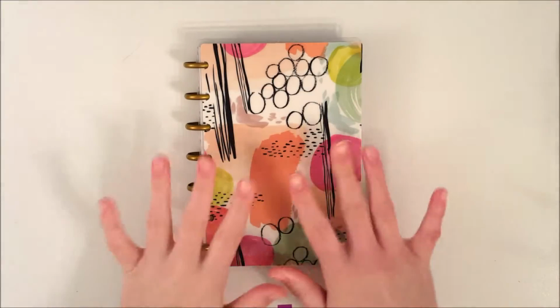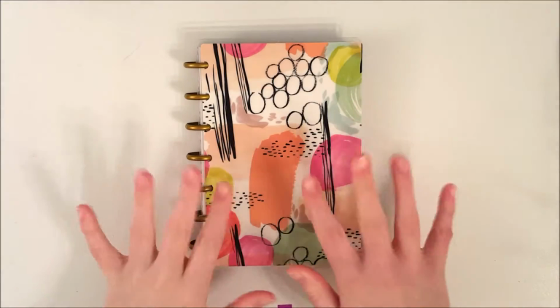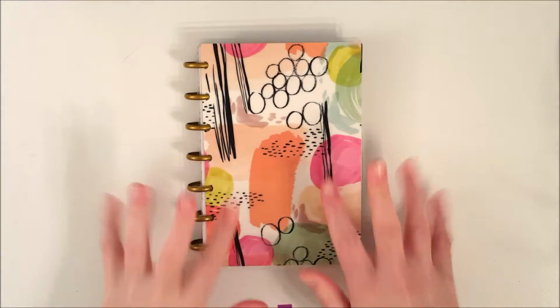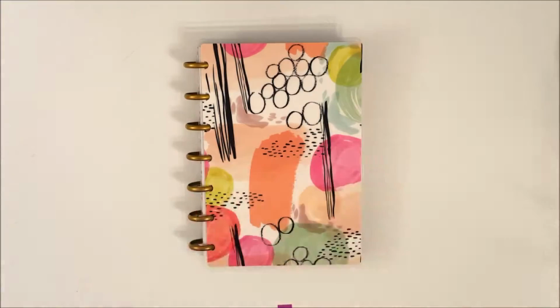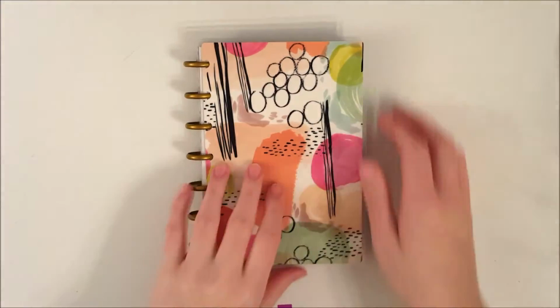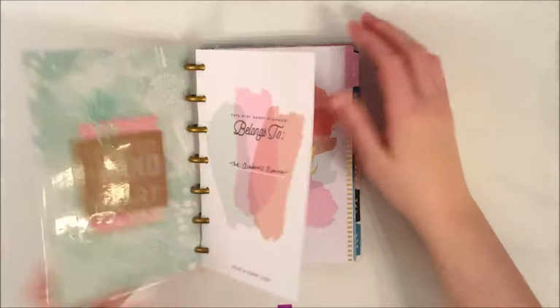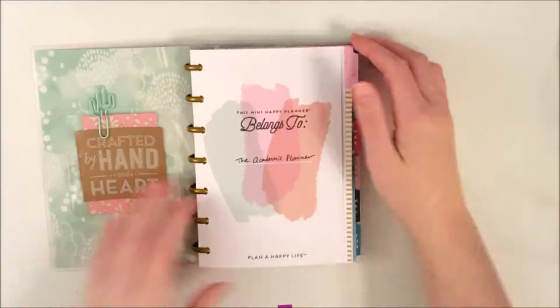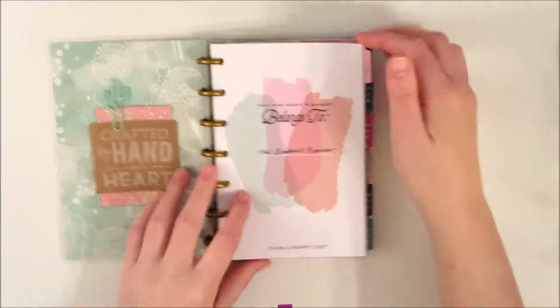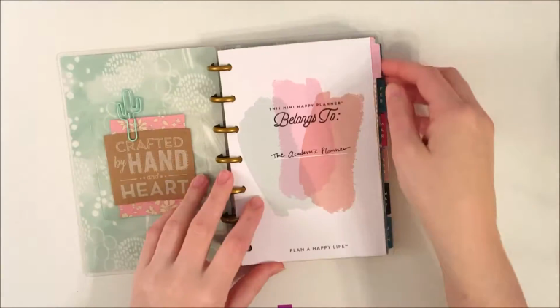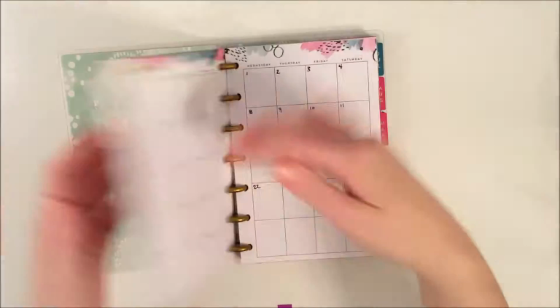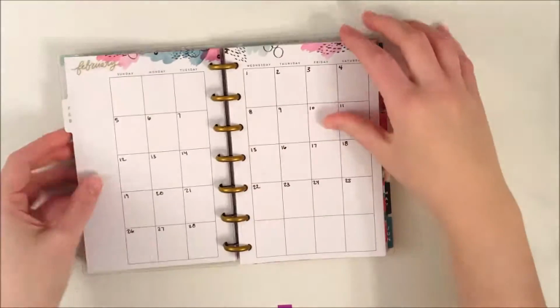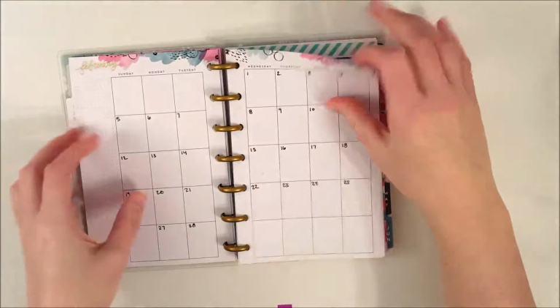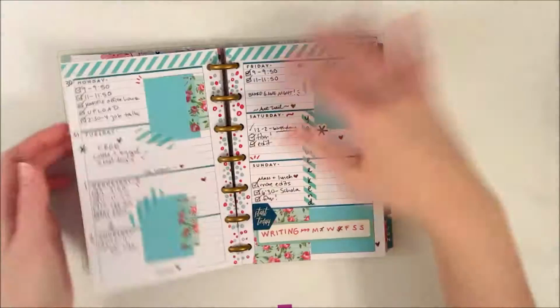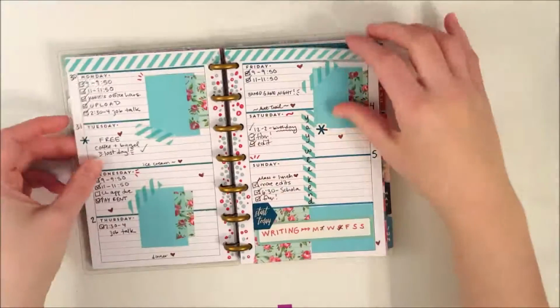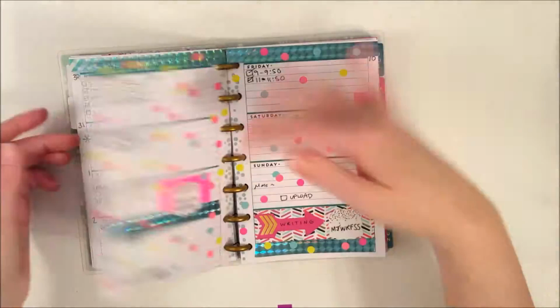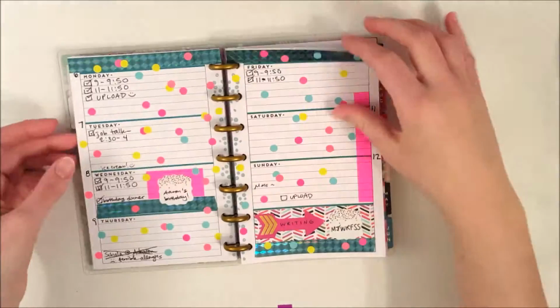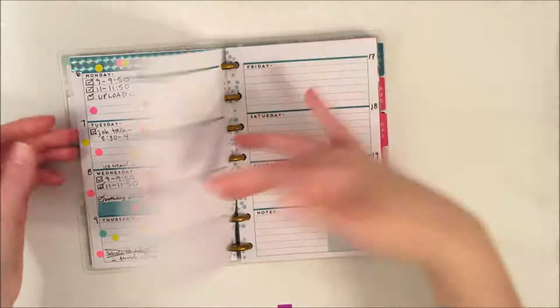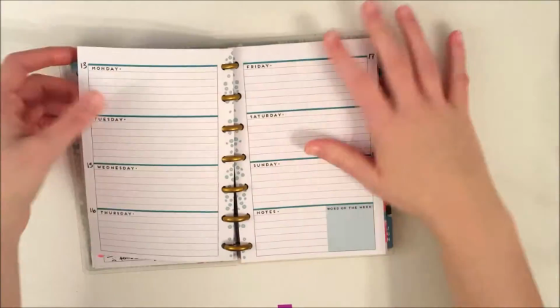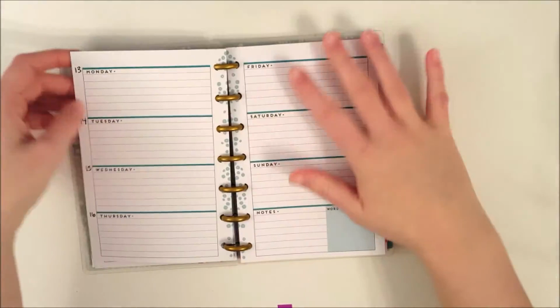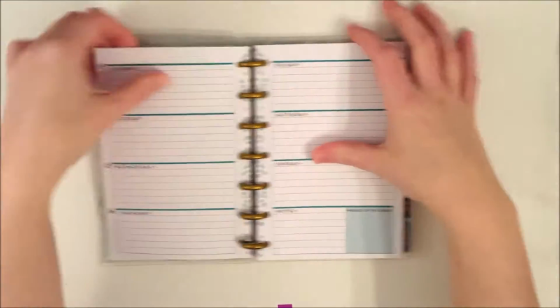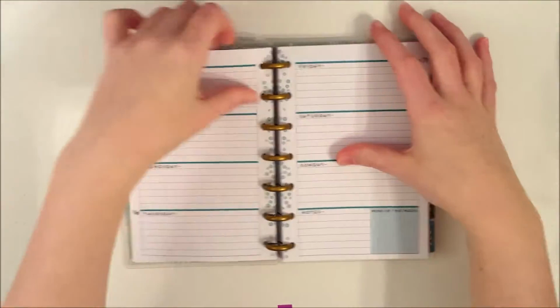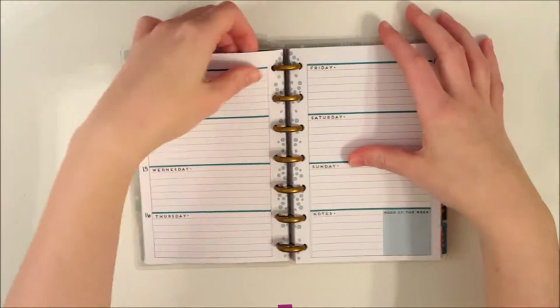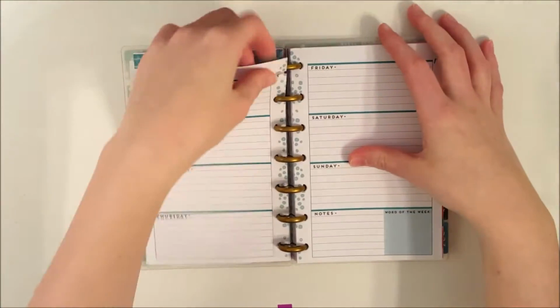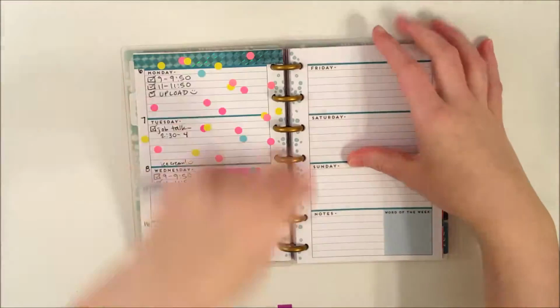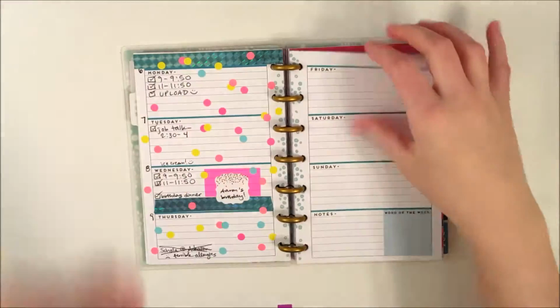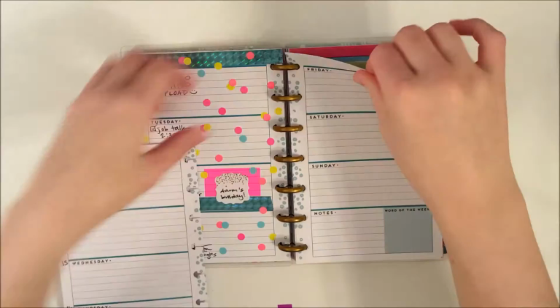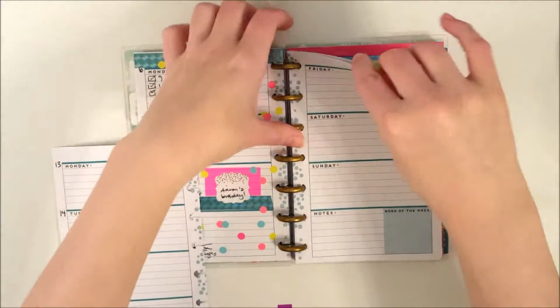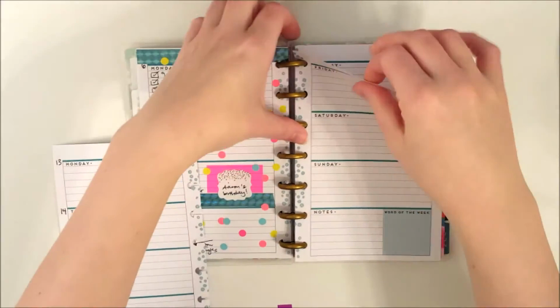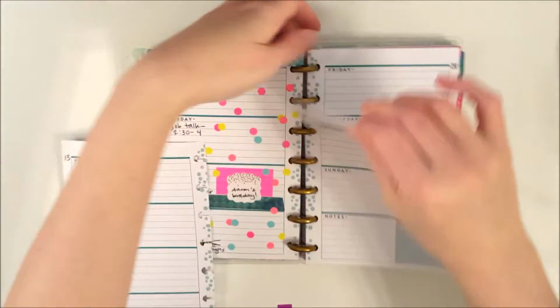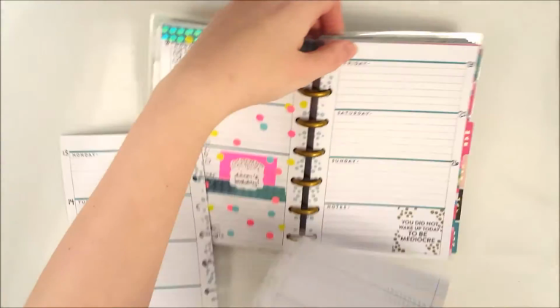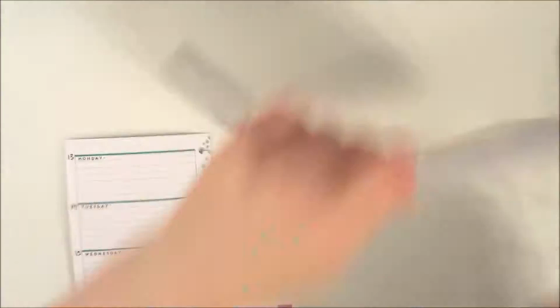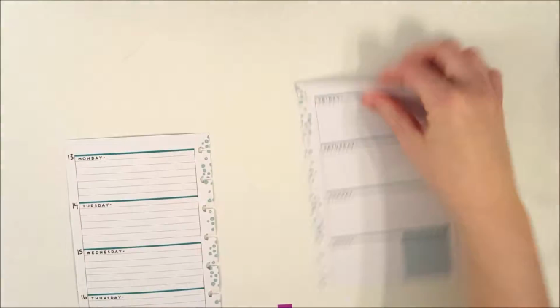Hi everyone, and thank you for joining me for my plan-with-me for the week of Valentine's Day.